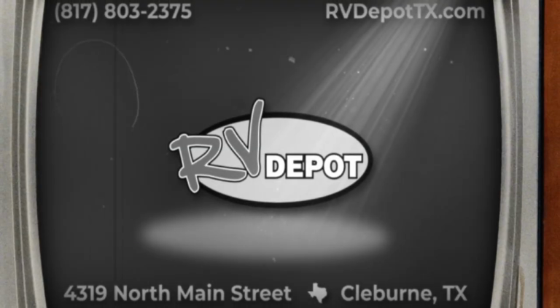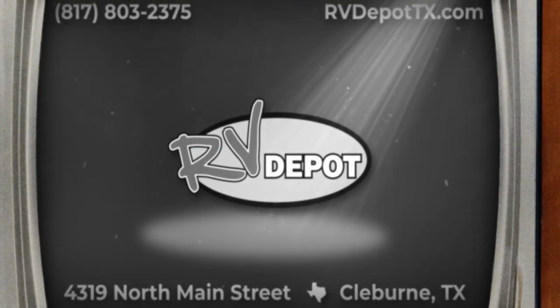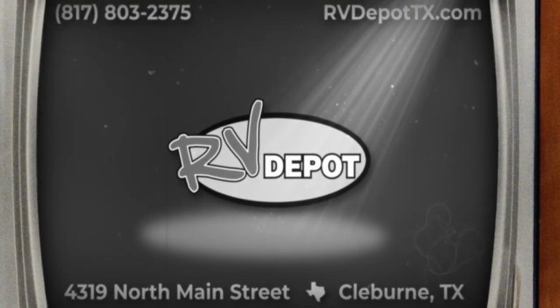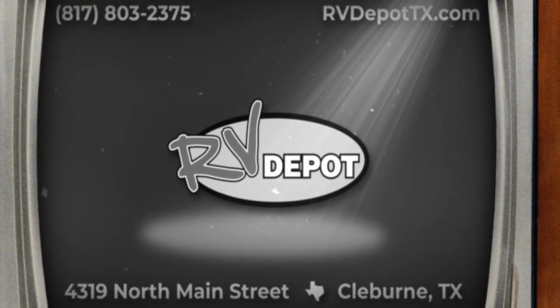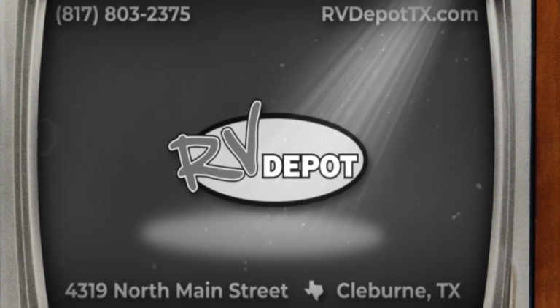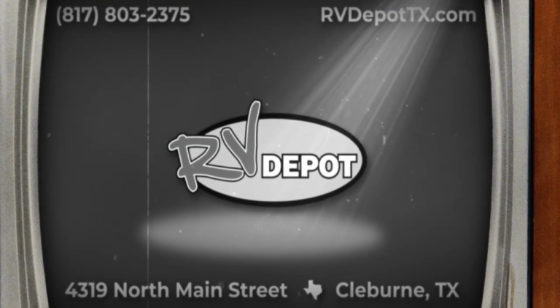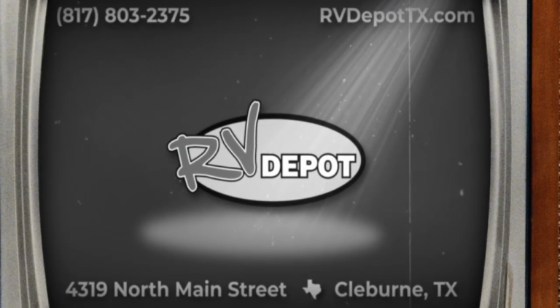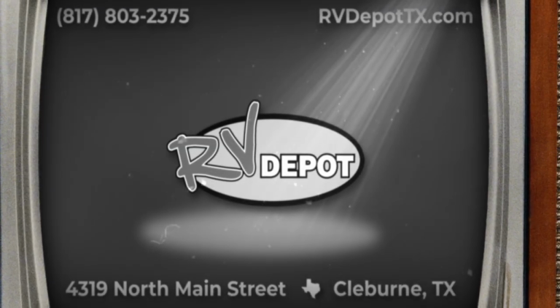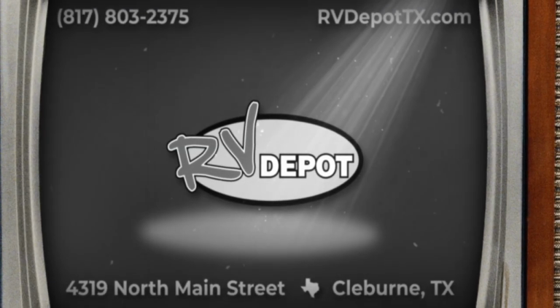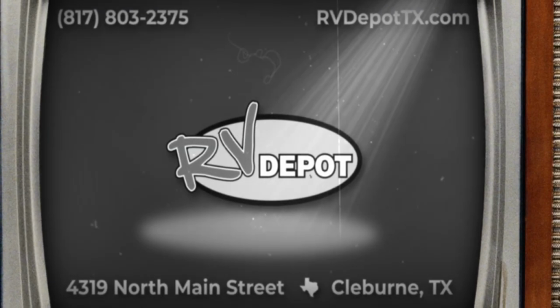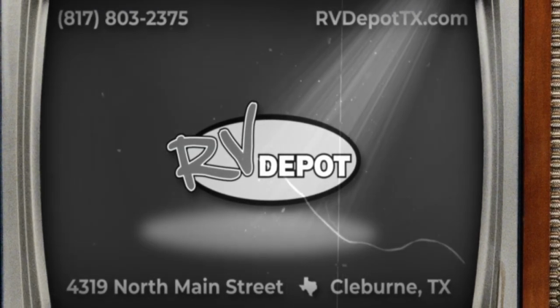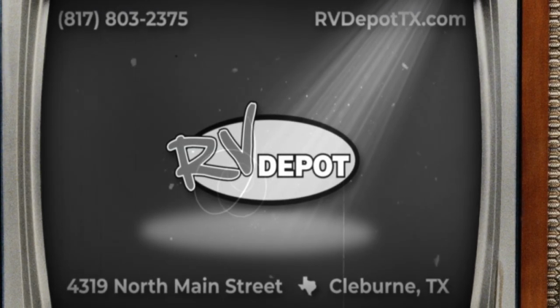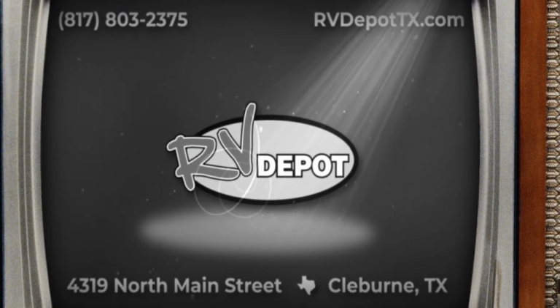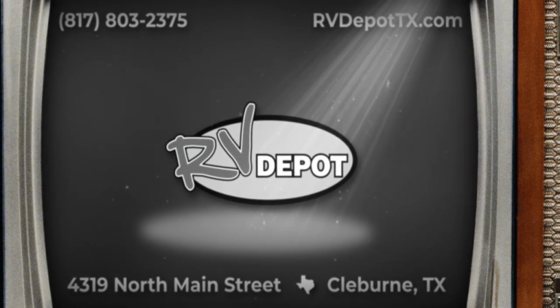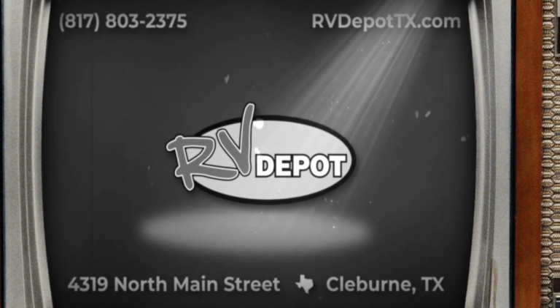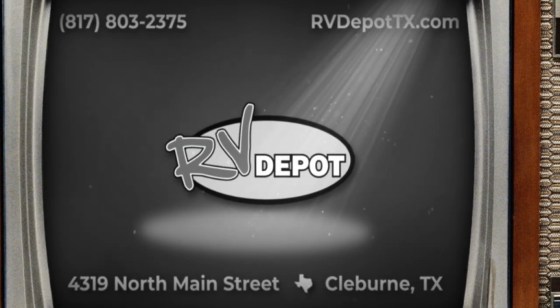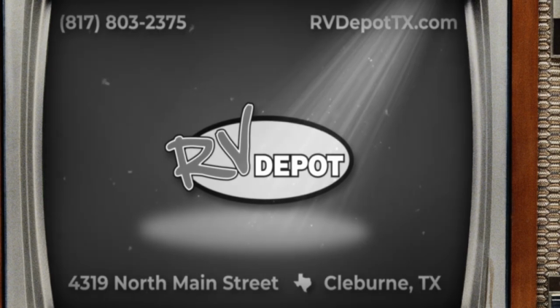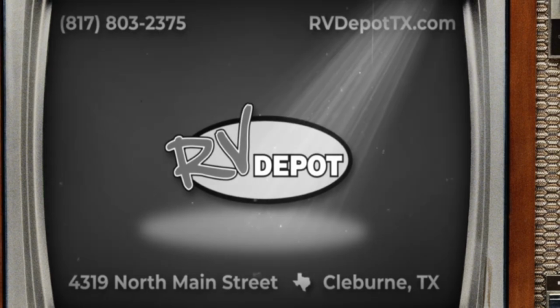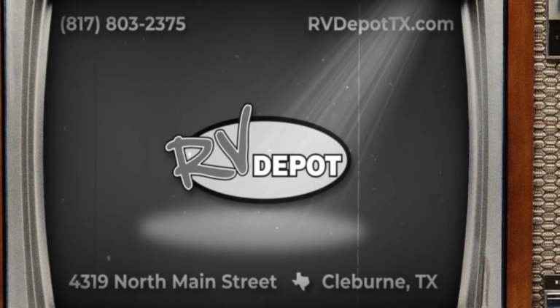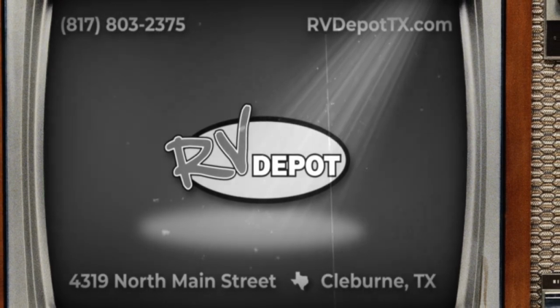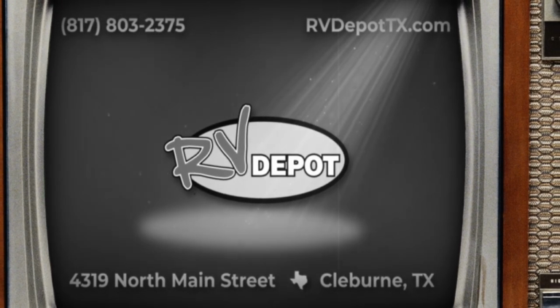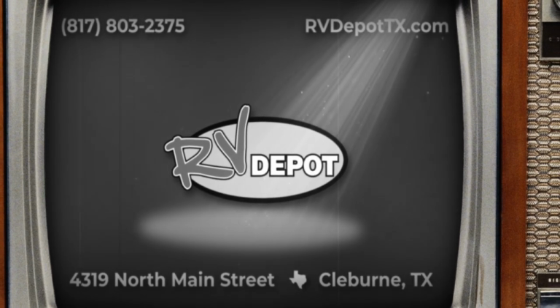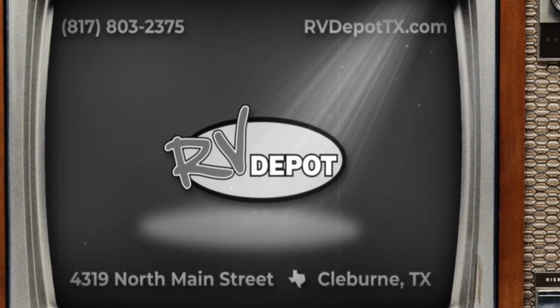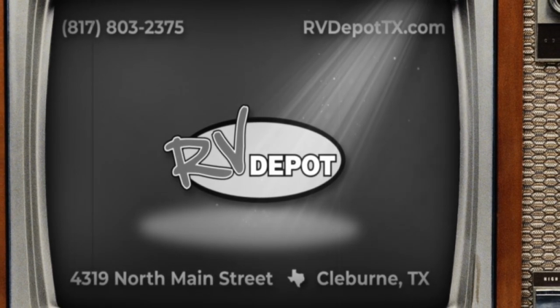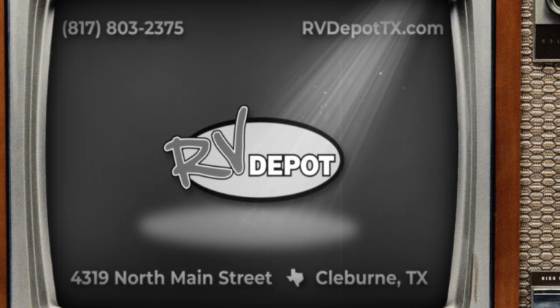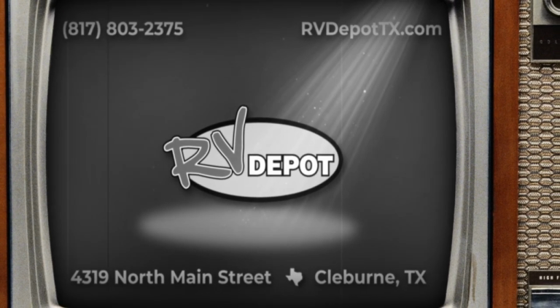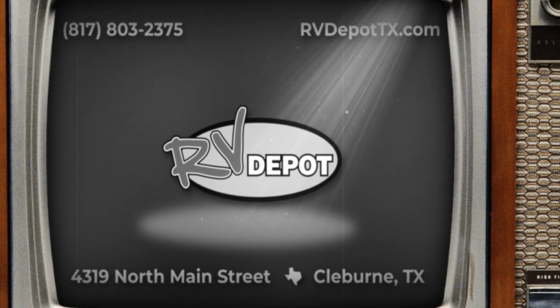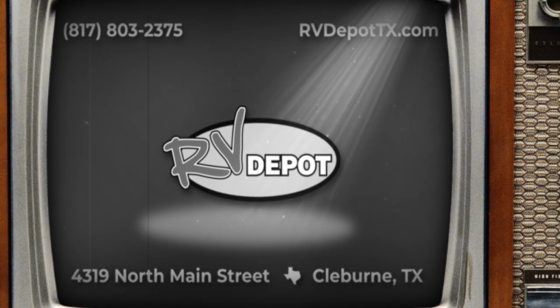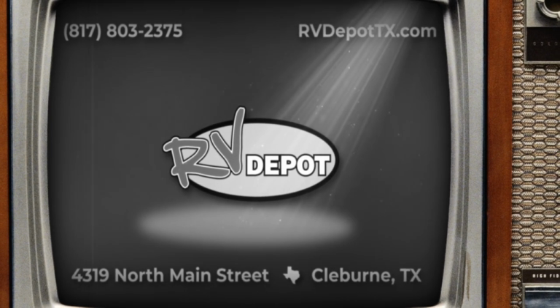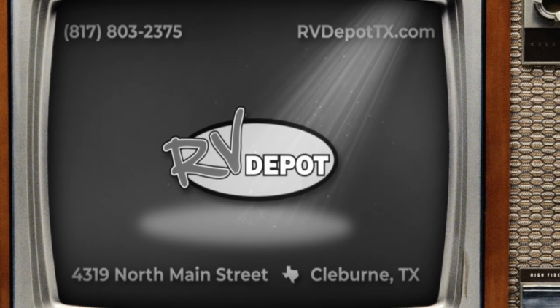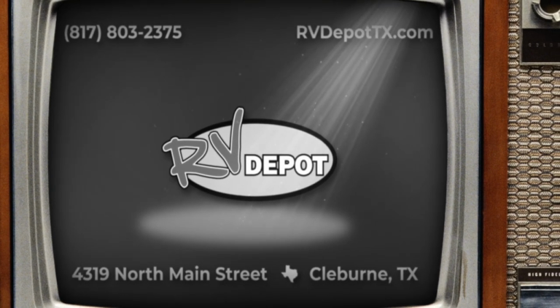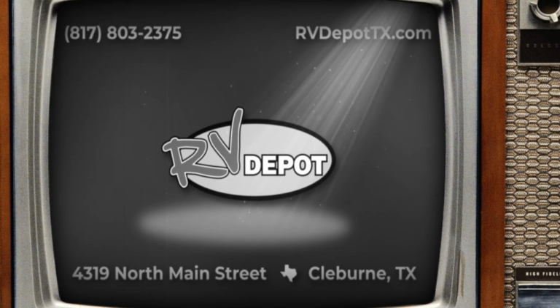We have hundreds of options of pre-owned vehicles in stock. Come check this out and a whole lot more at RV Depot.